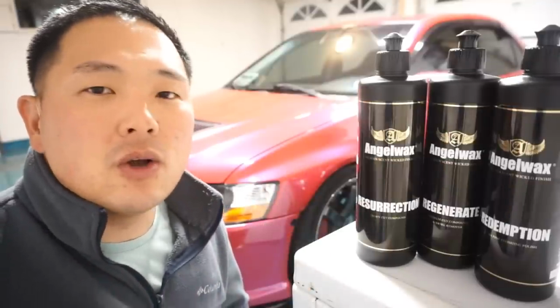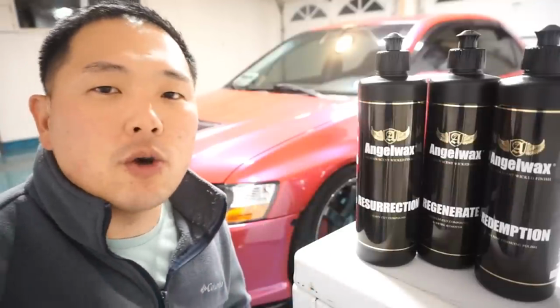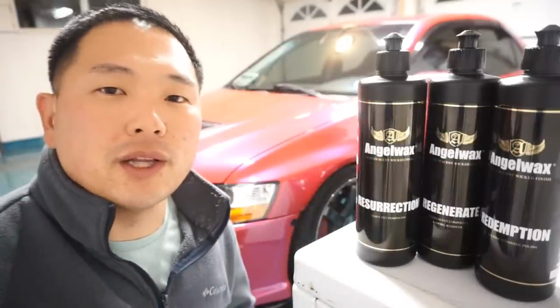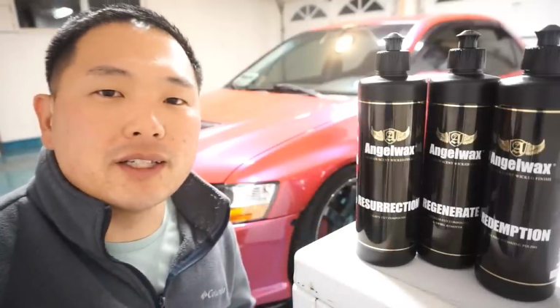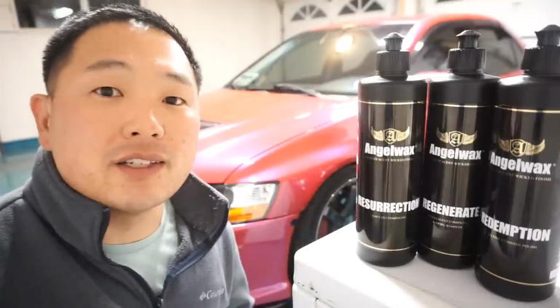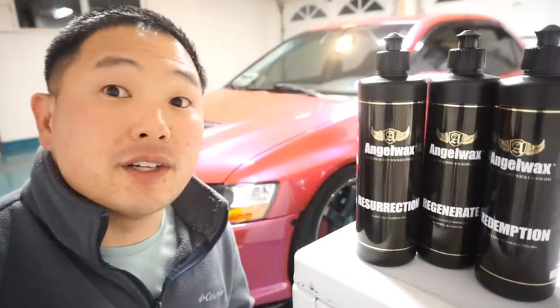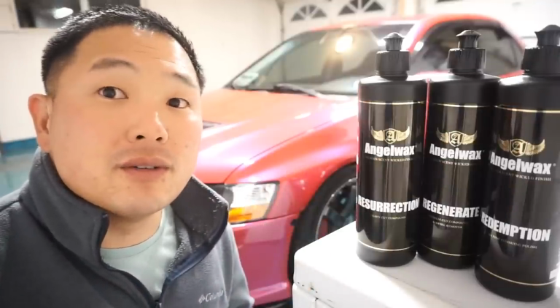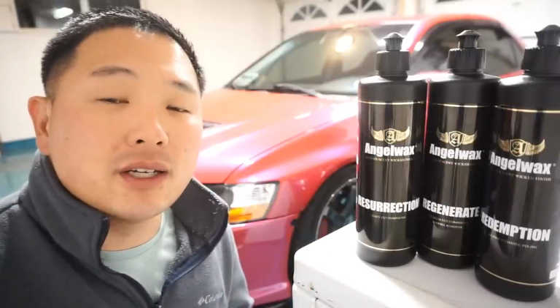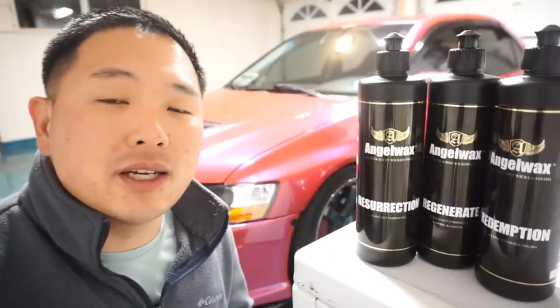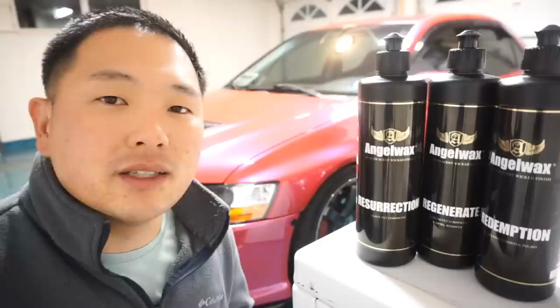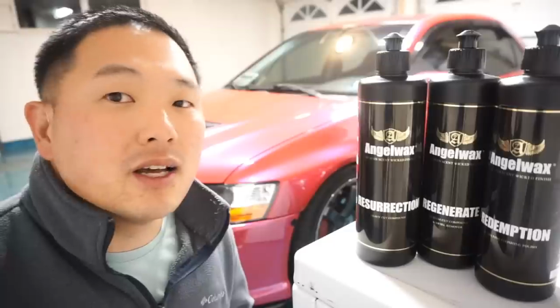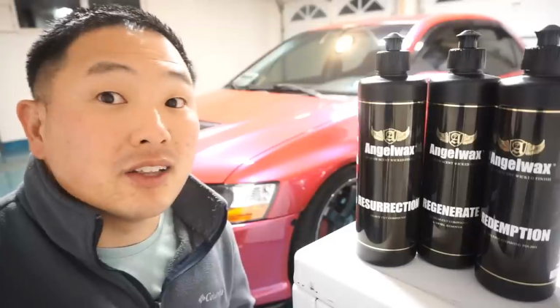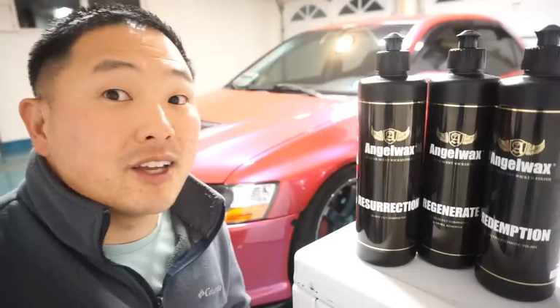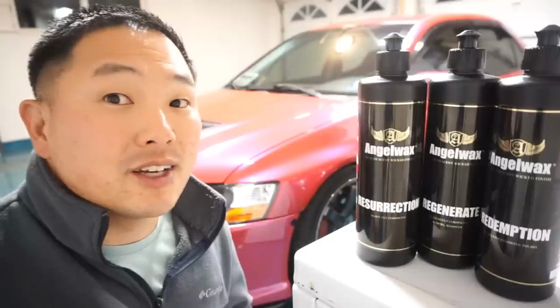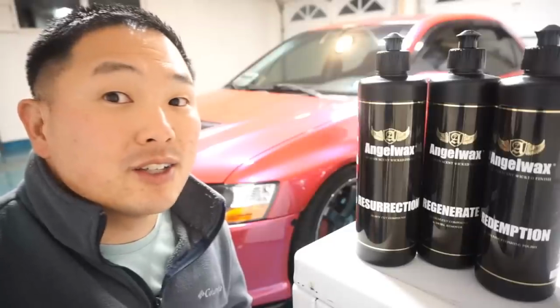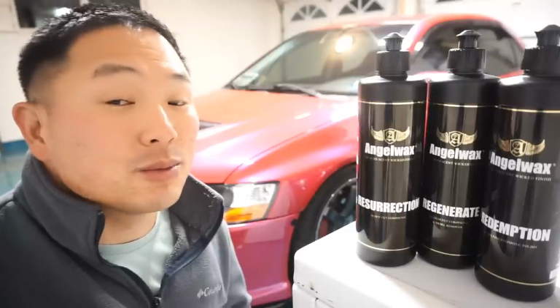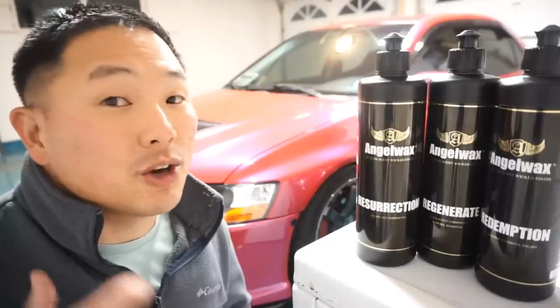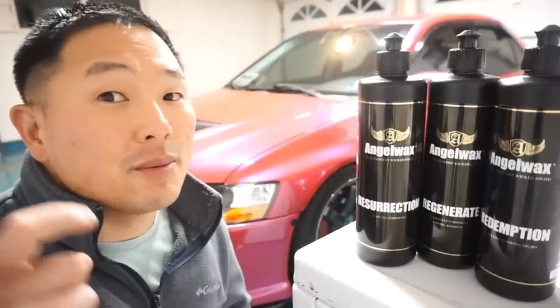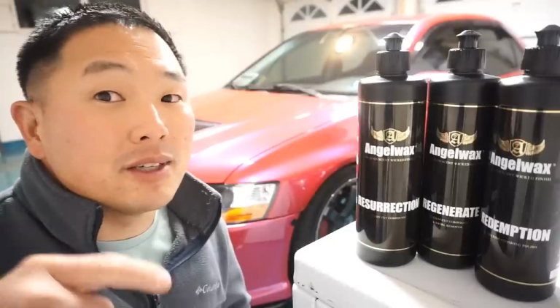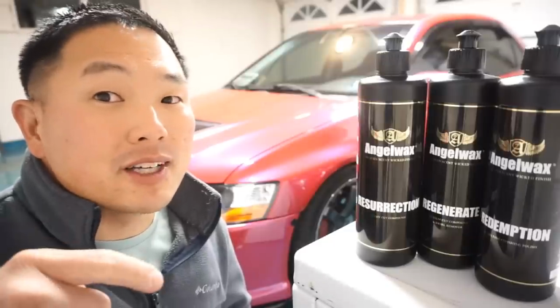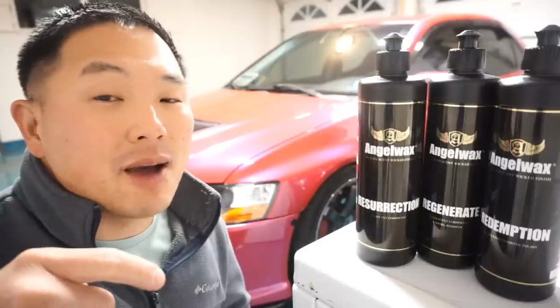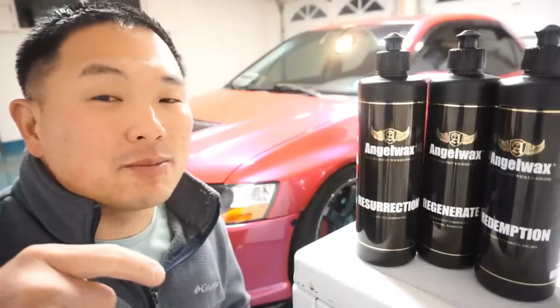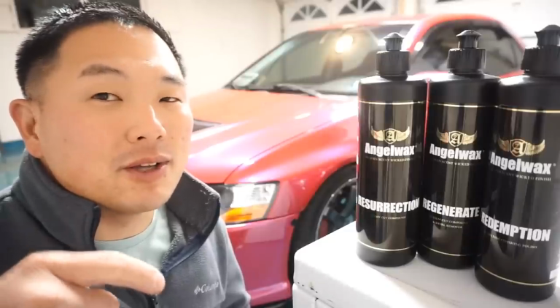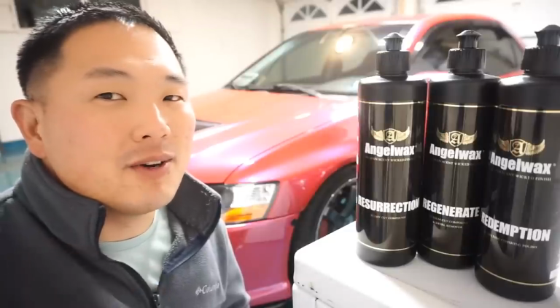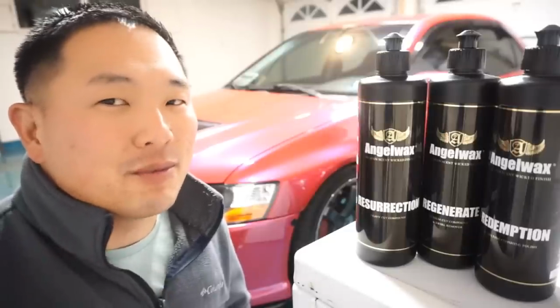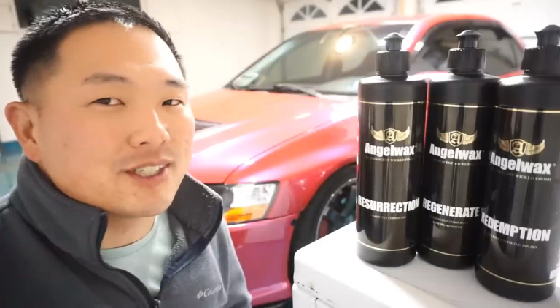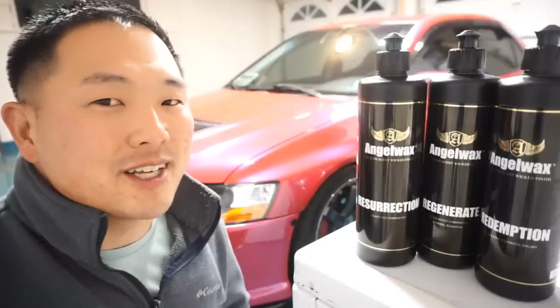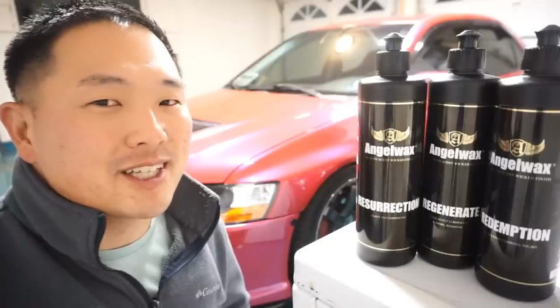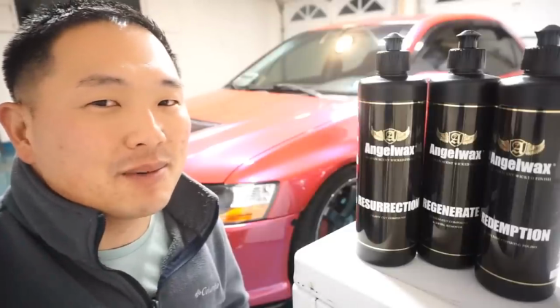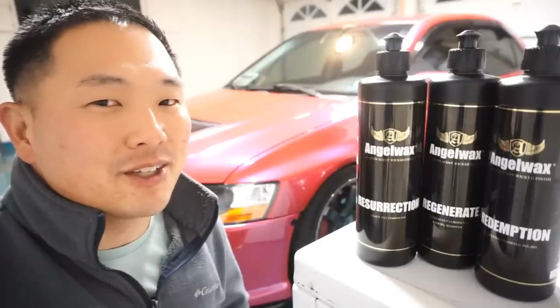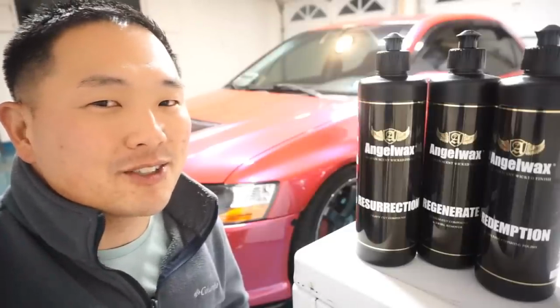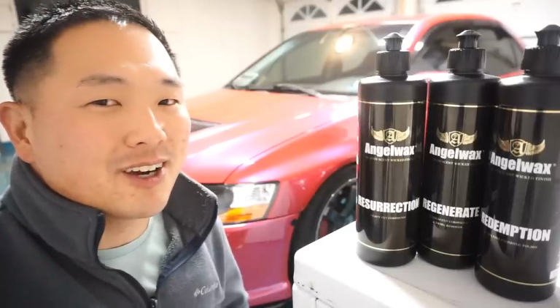Hope you liked today's video — like, subscribe, and leave comments below. We'll see you next time on Doug's Garage.